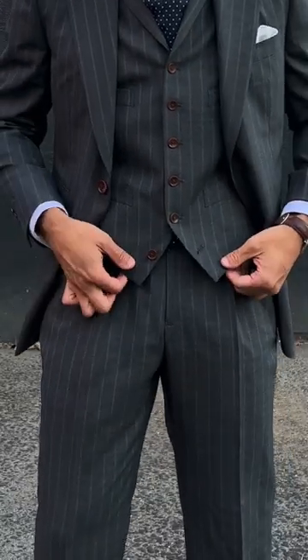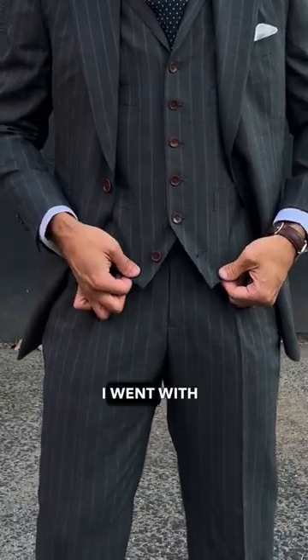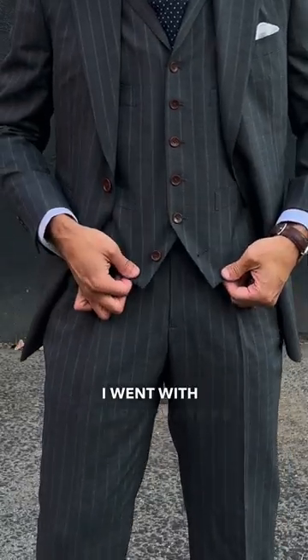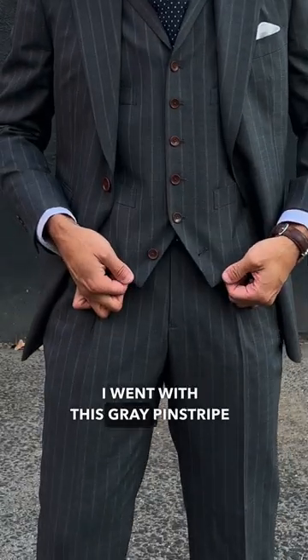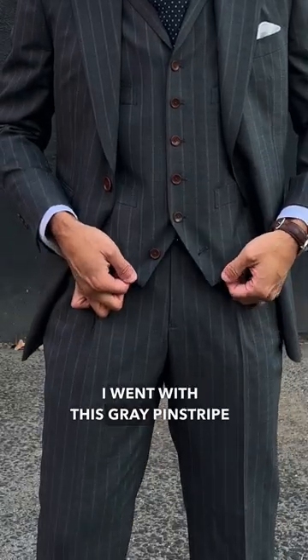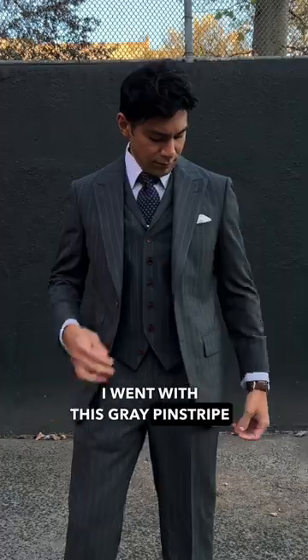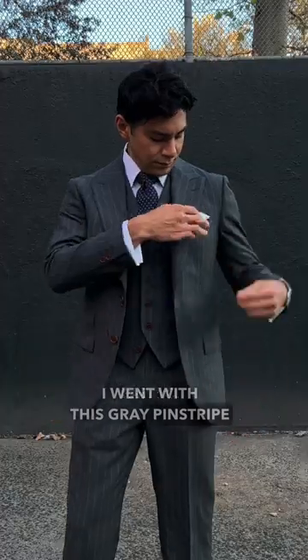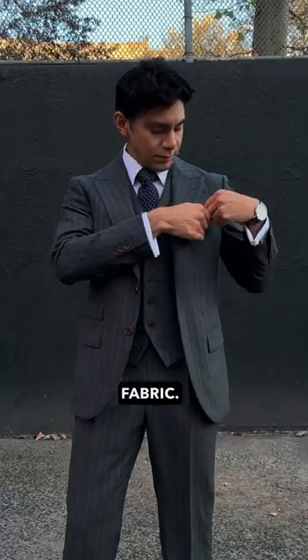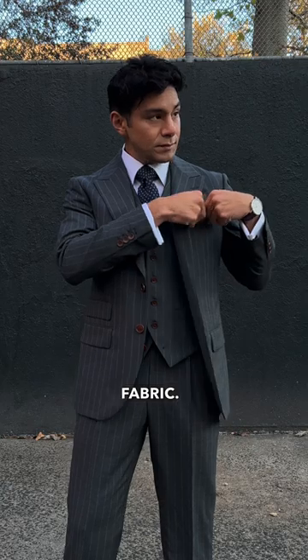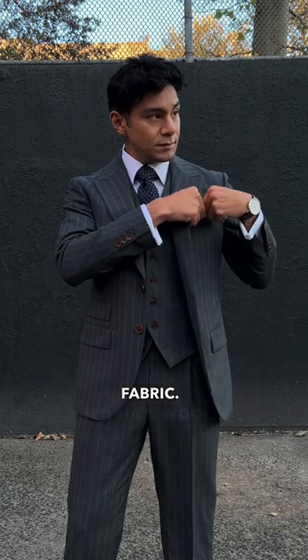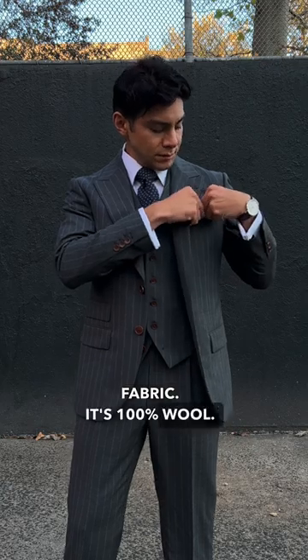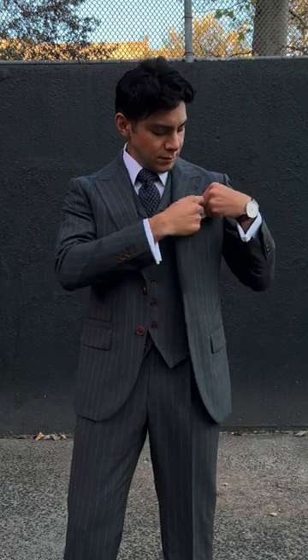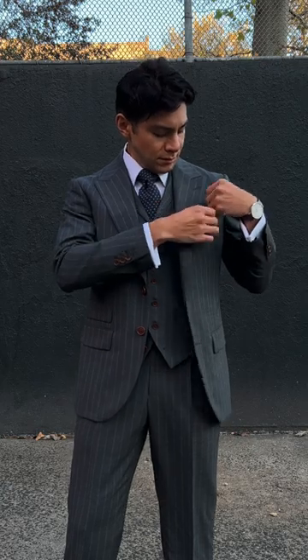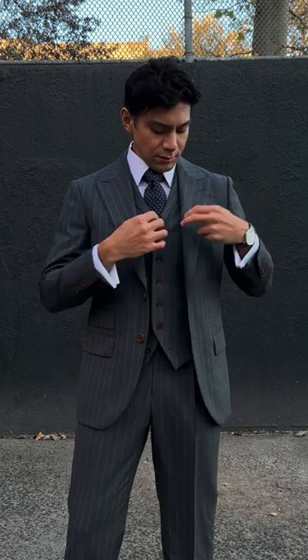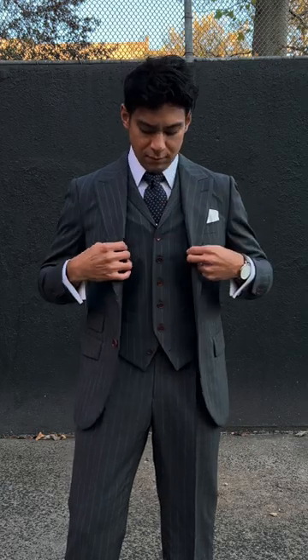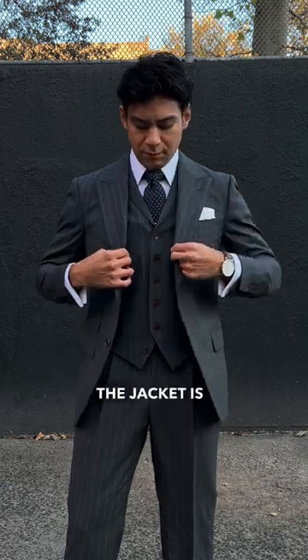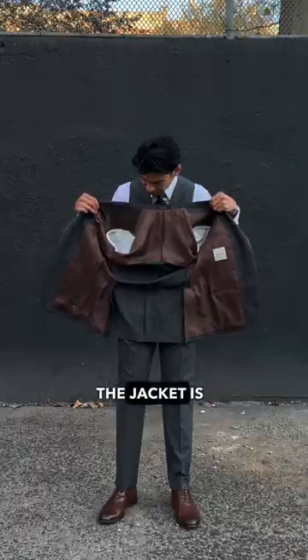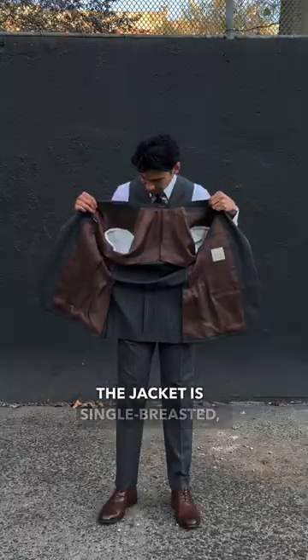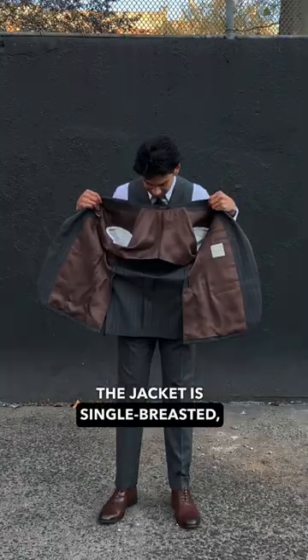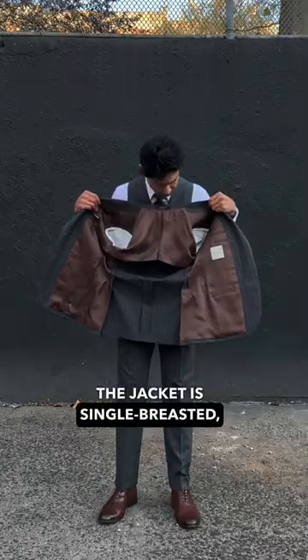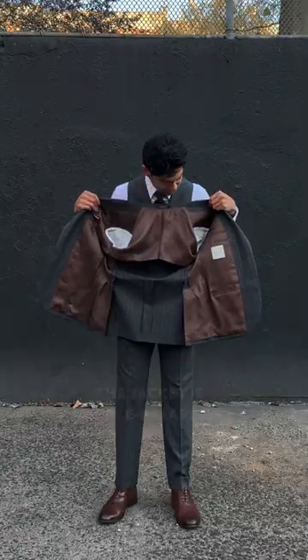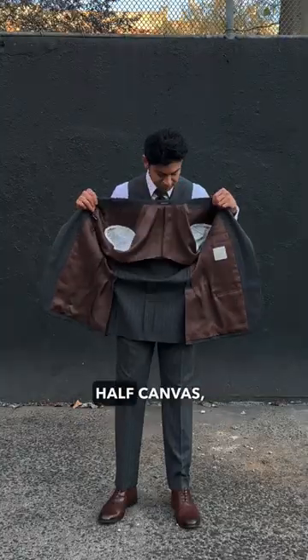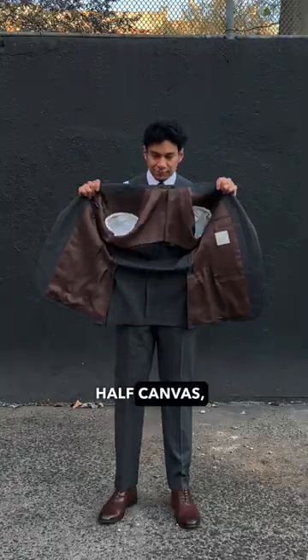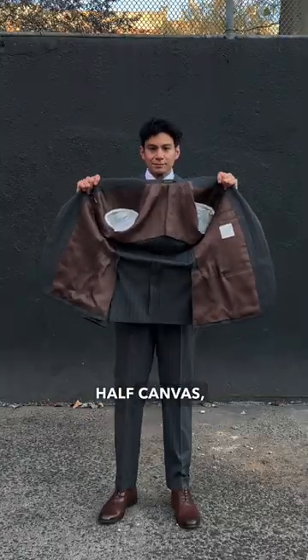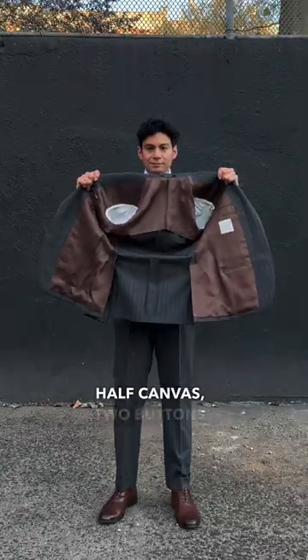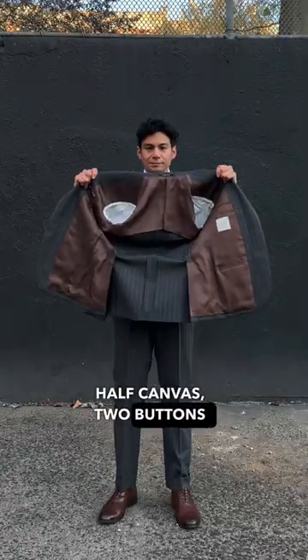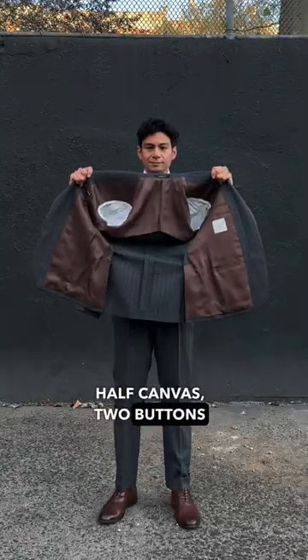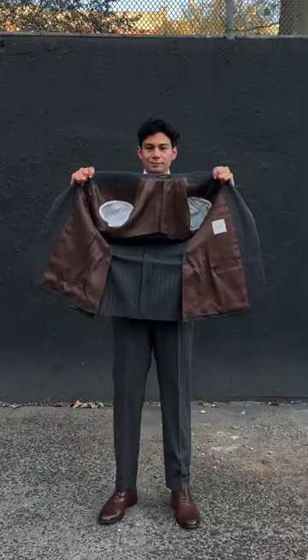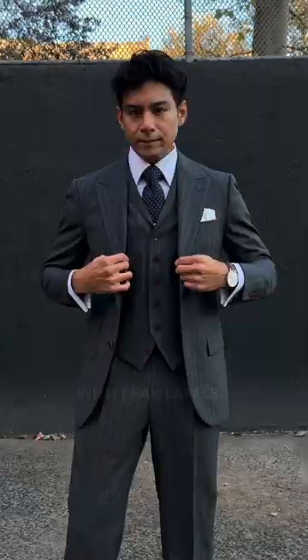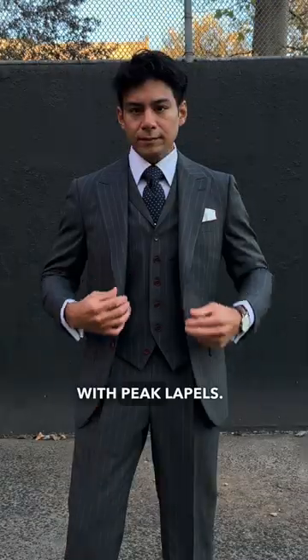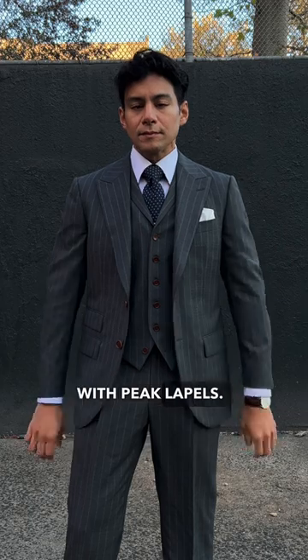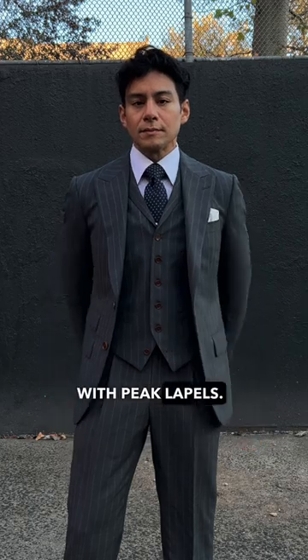I went with this gray pinstripe fabric — it's 100% wool. The jacket is single-breasted, half canvas, two buttons, with peak lapels.